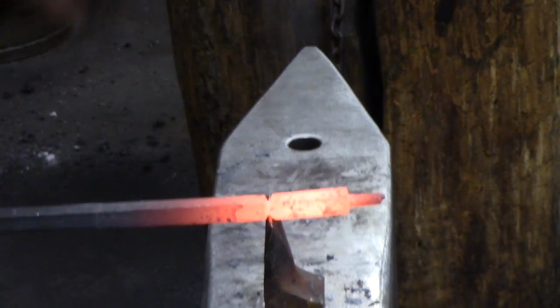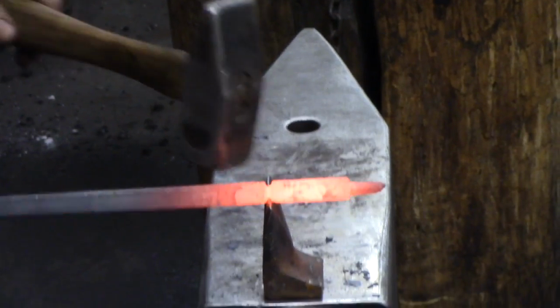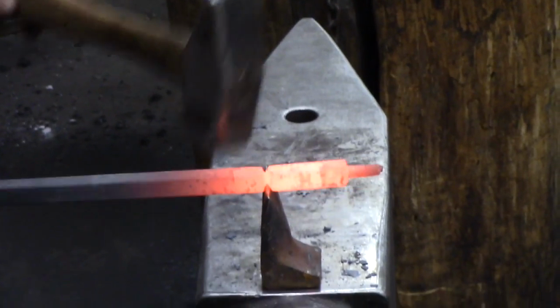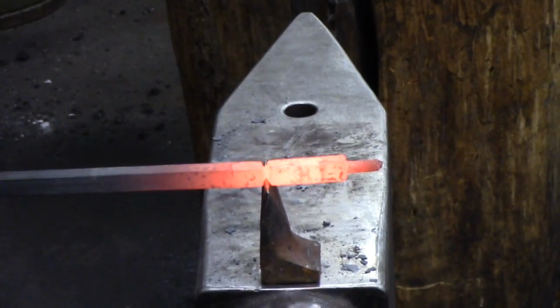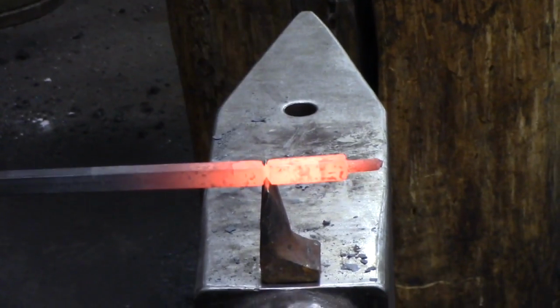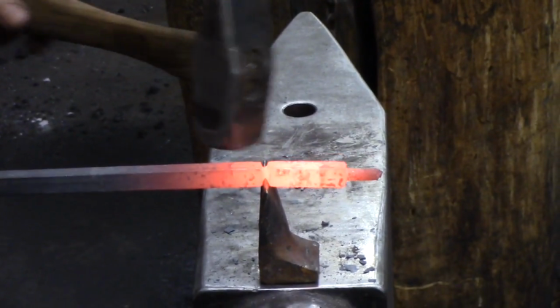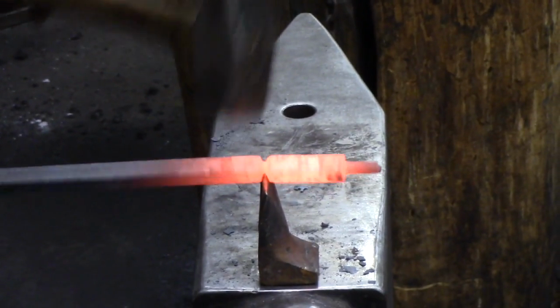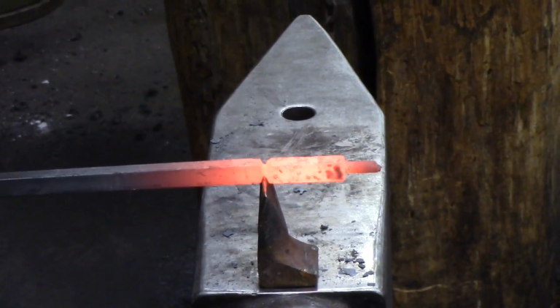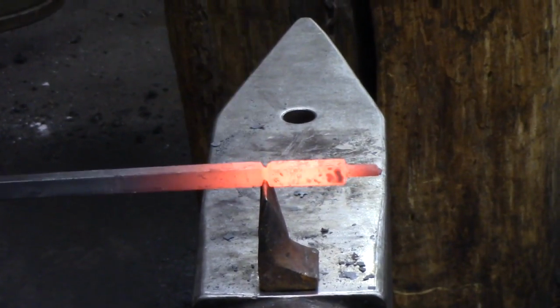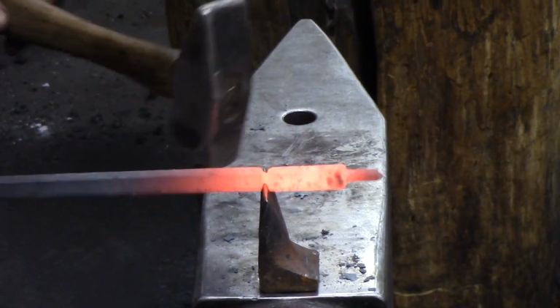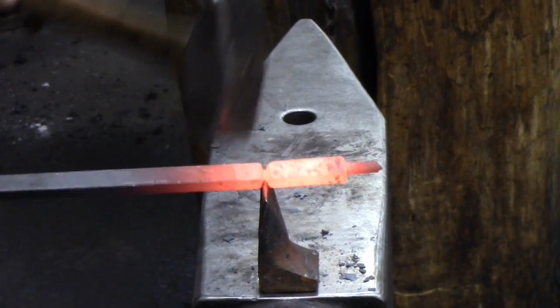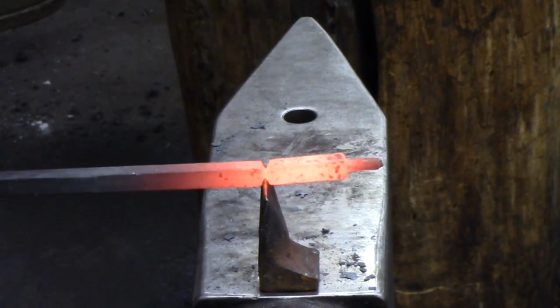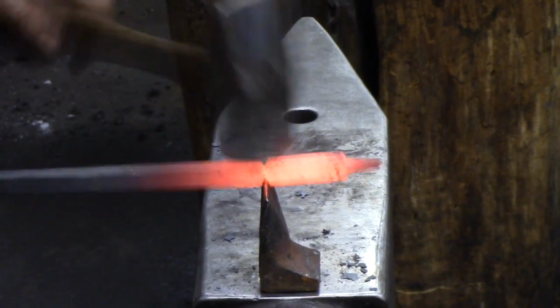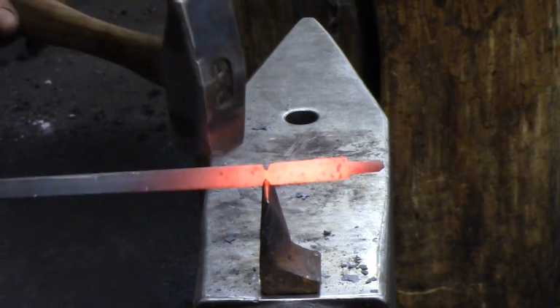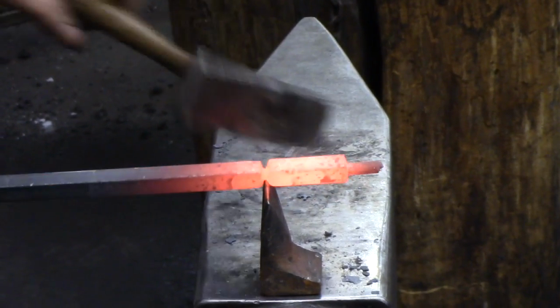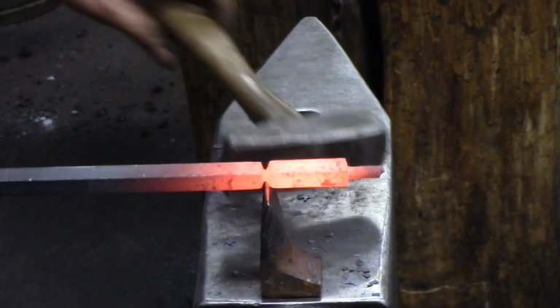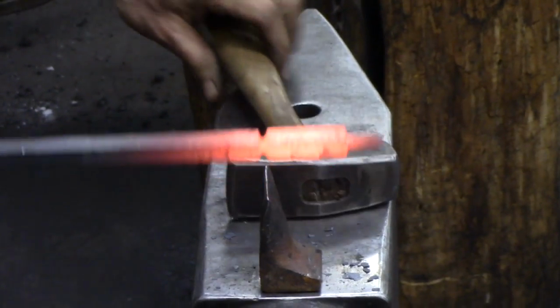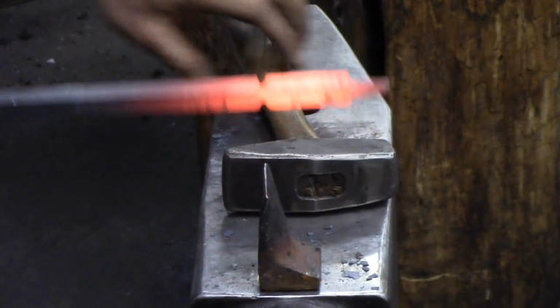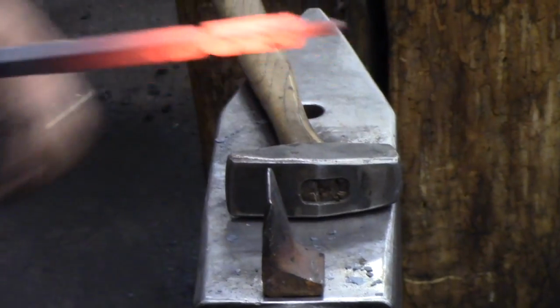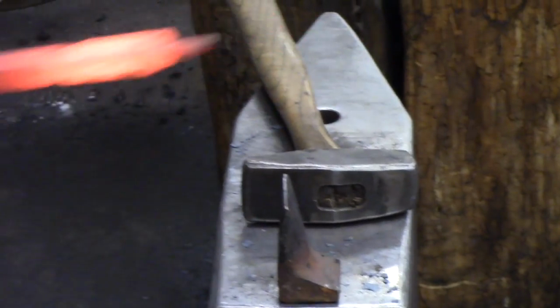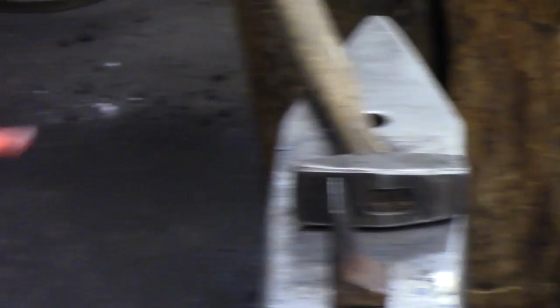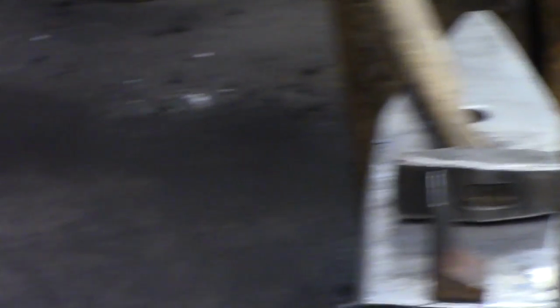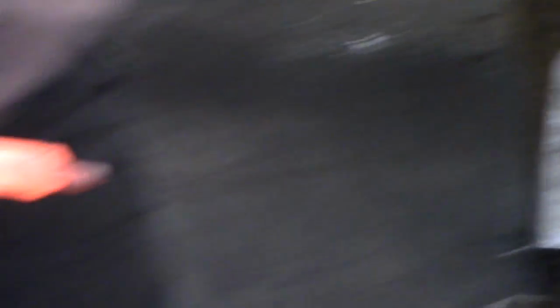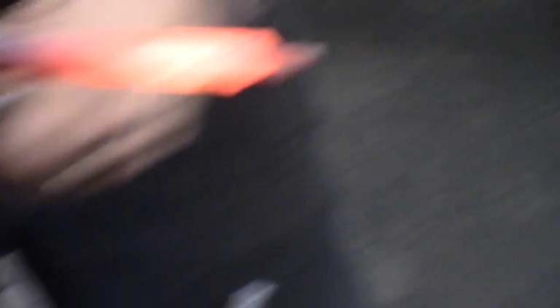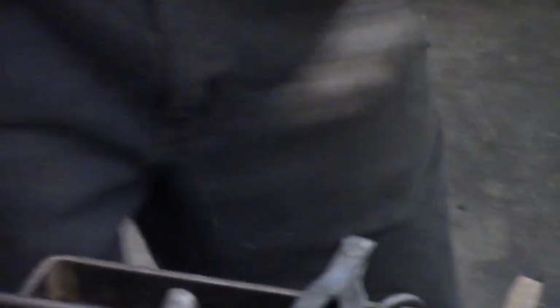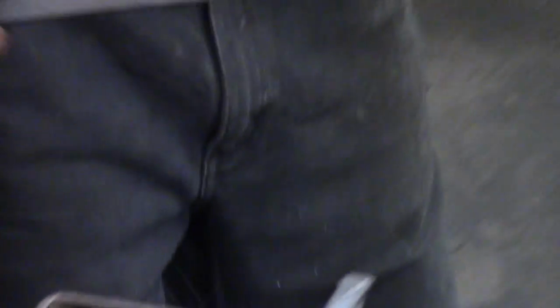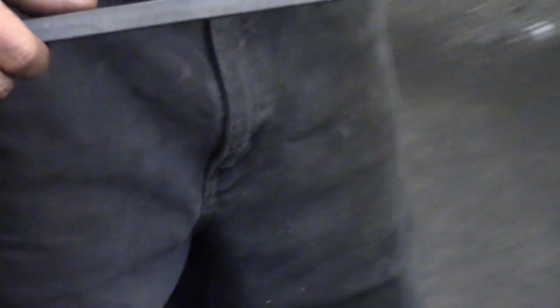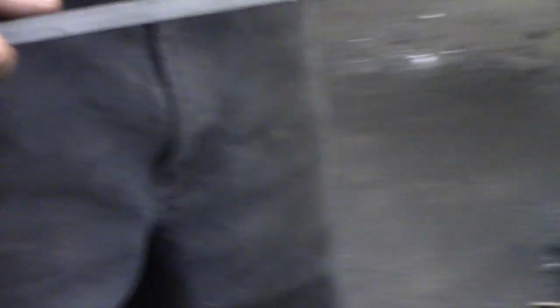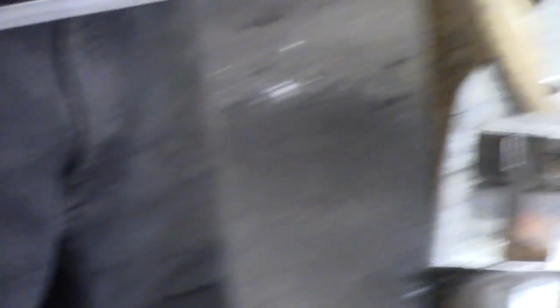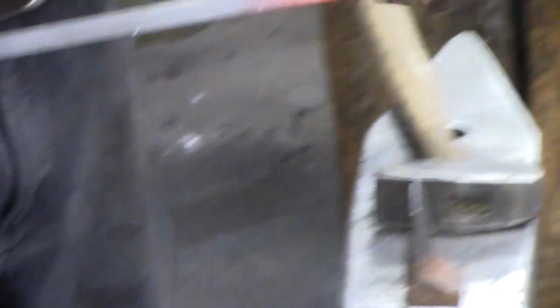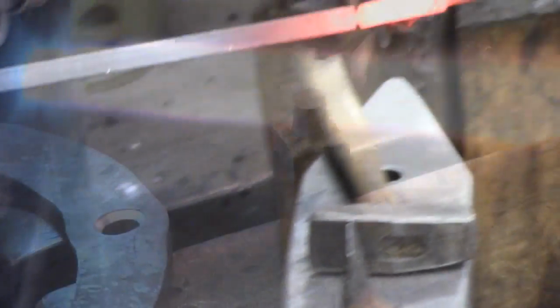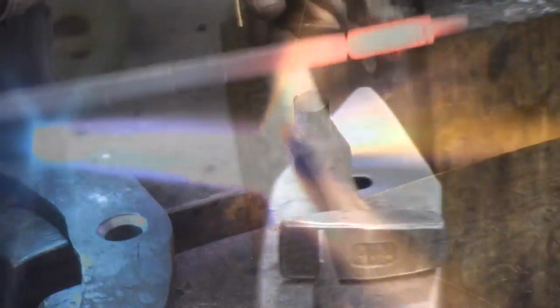Just cut these off, do it nice and round, and then you've got to...